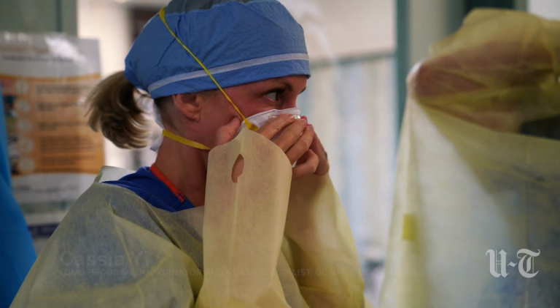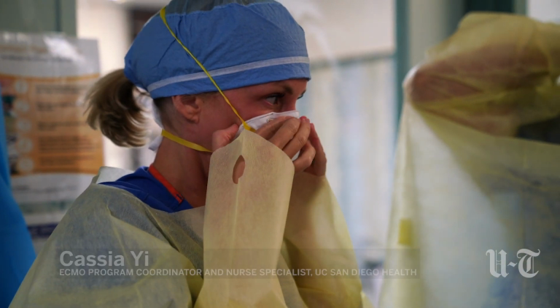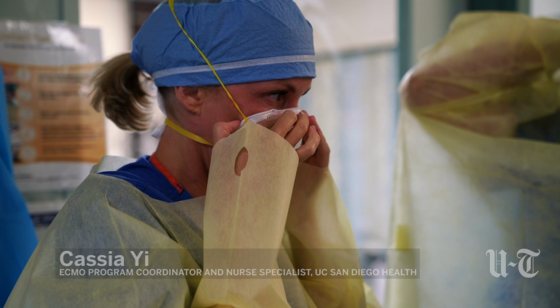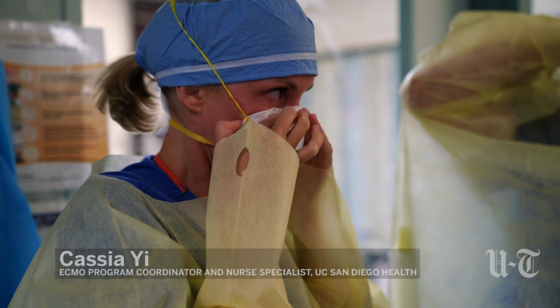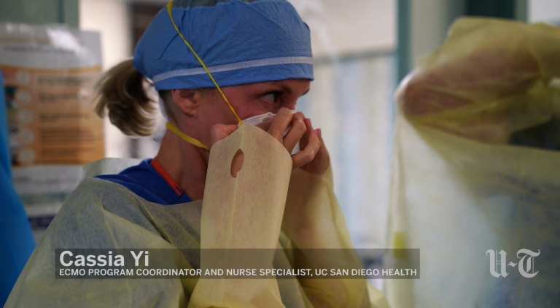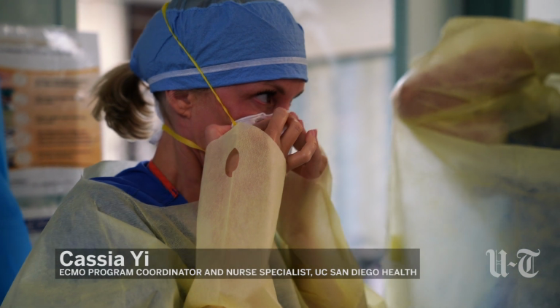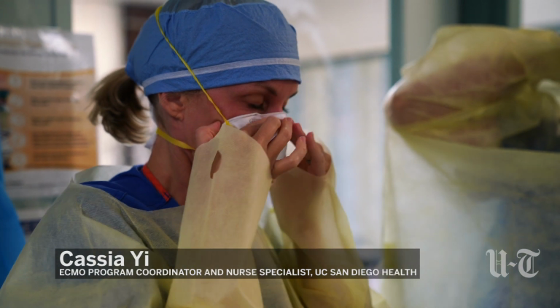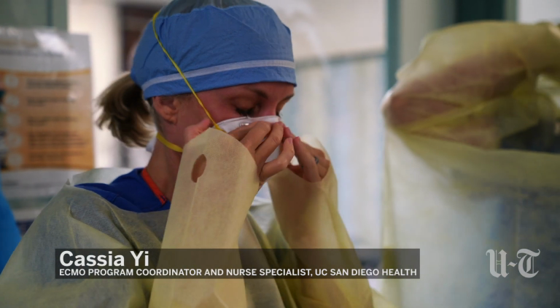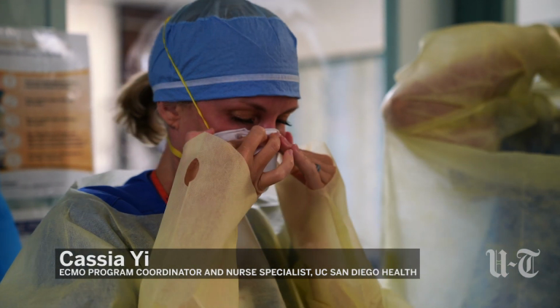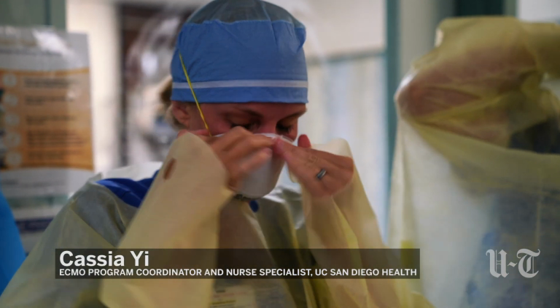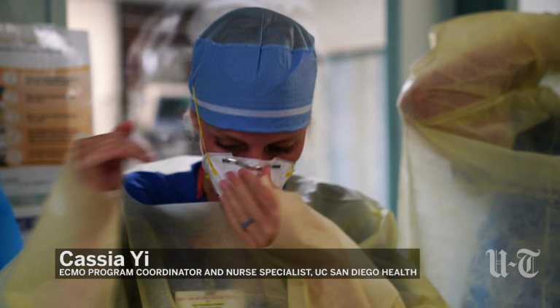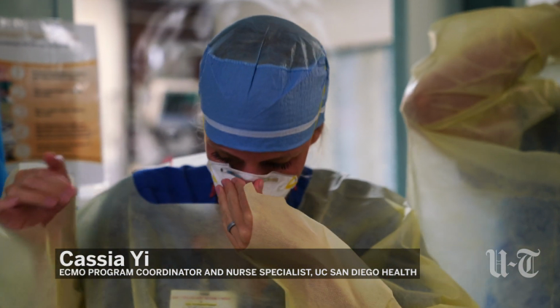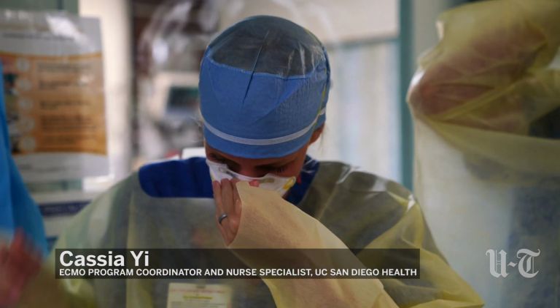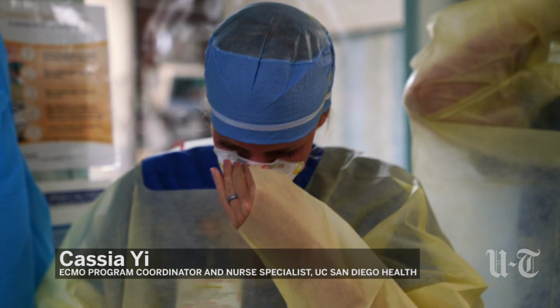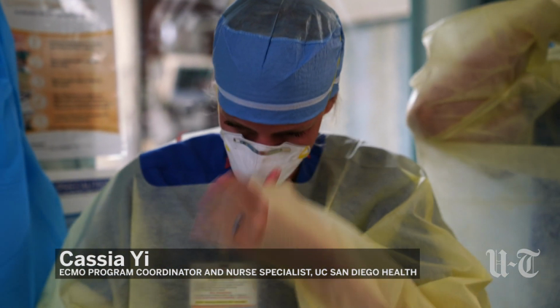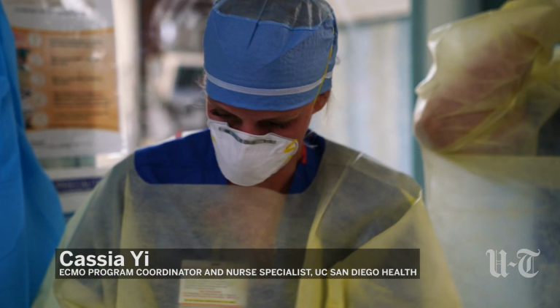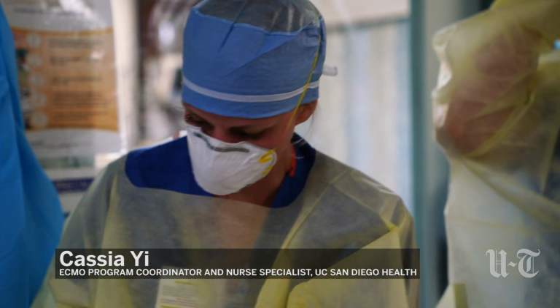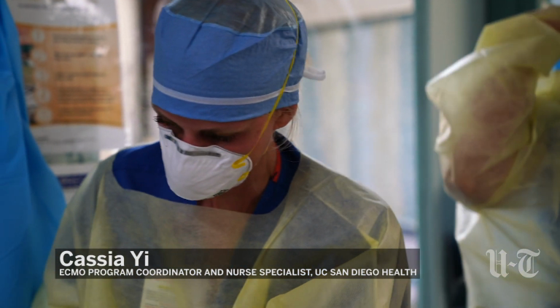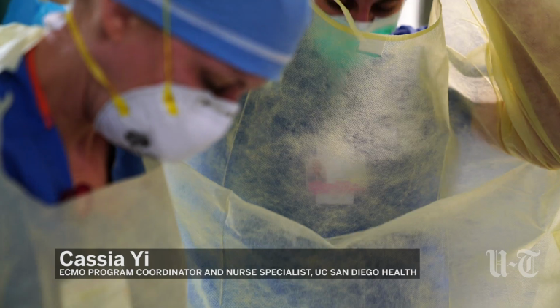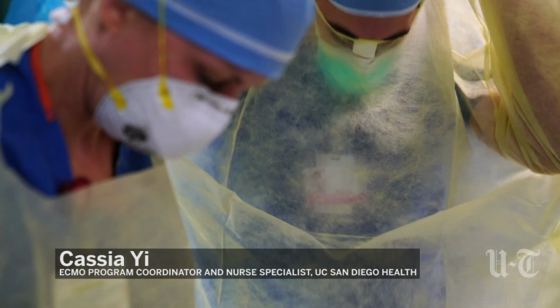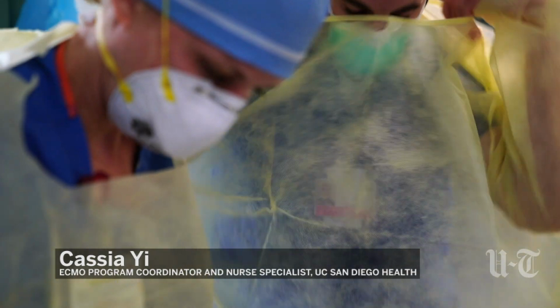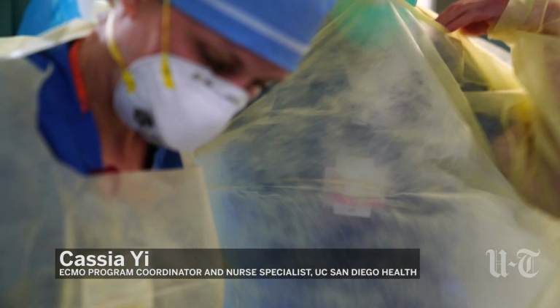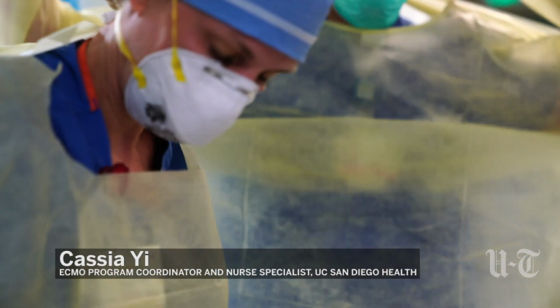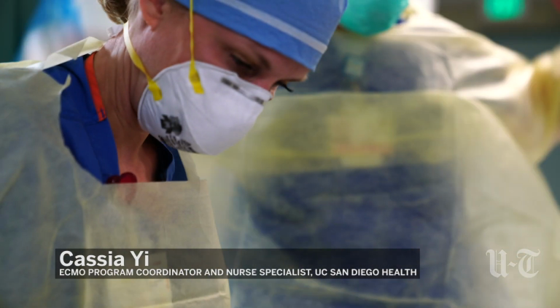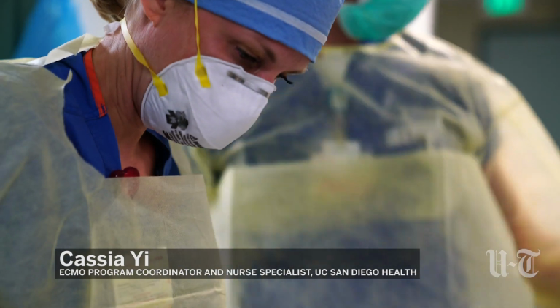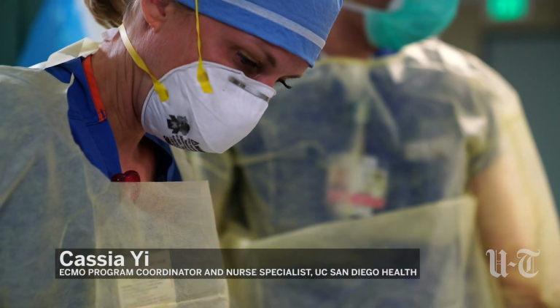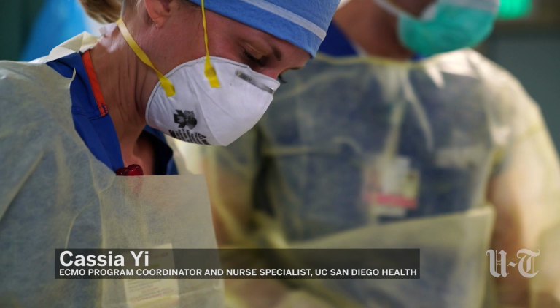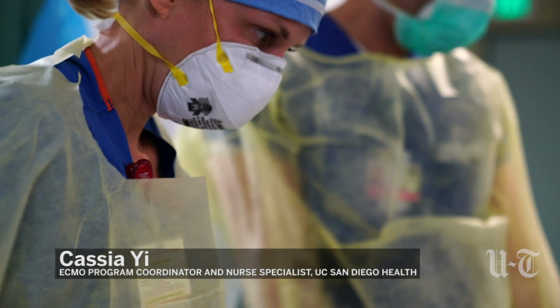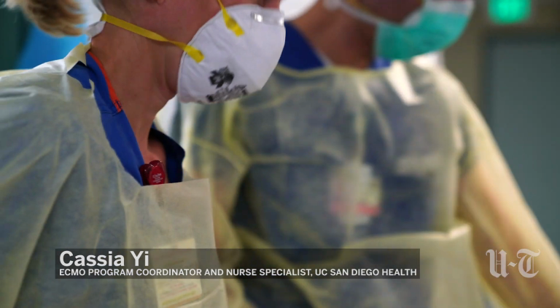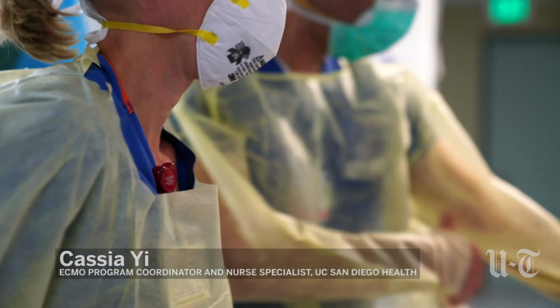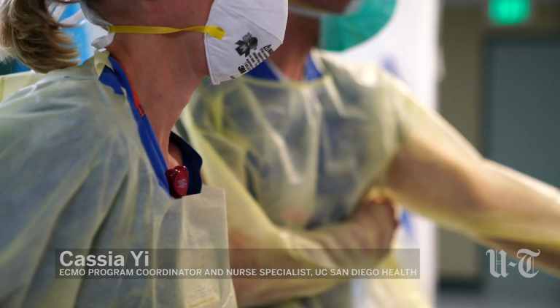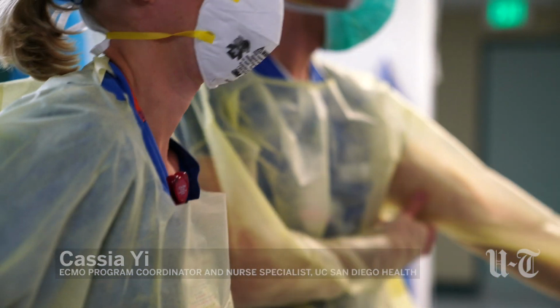My name is Cassia Yee. I am a clinical nurse specialist and the ECMO program coordinator for UC San Diego Health.